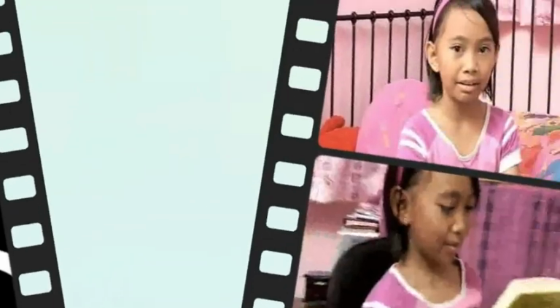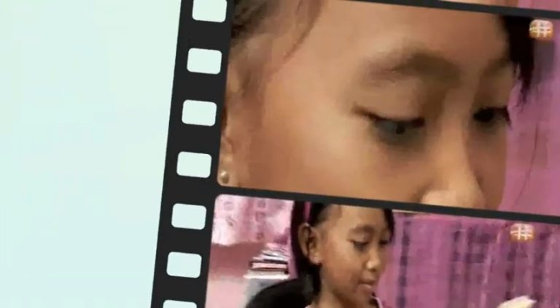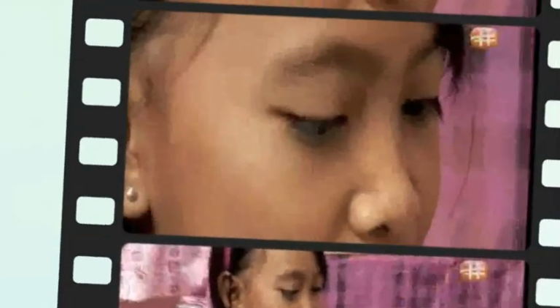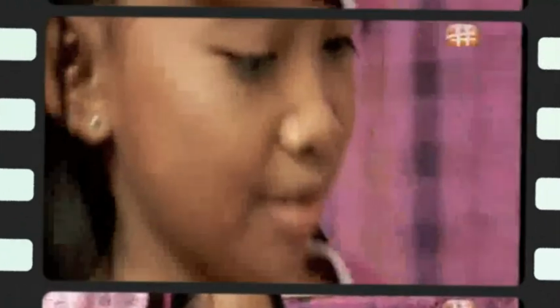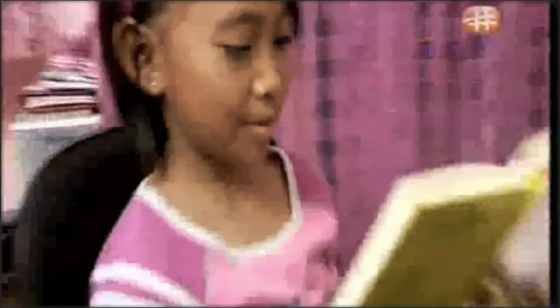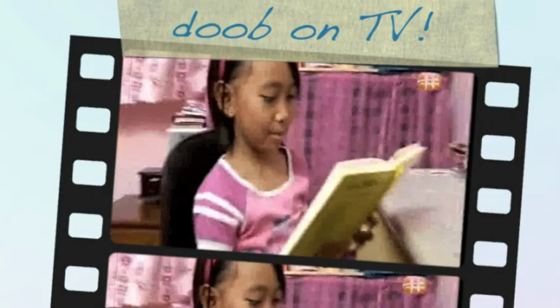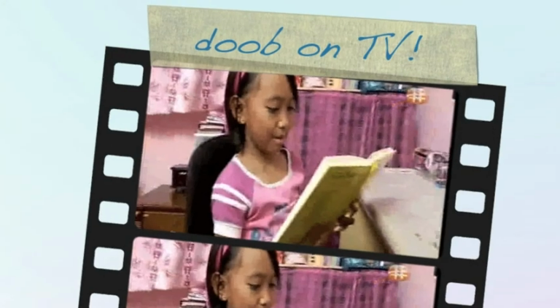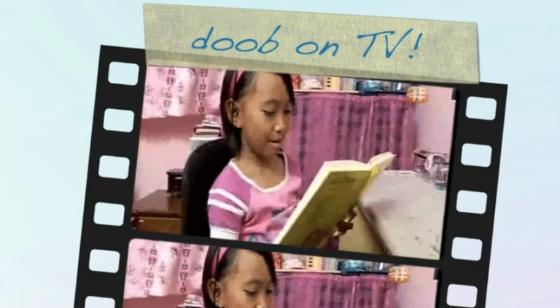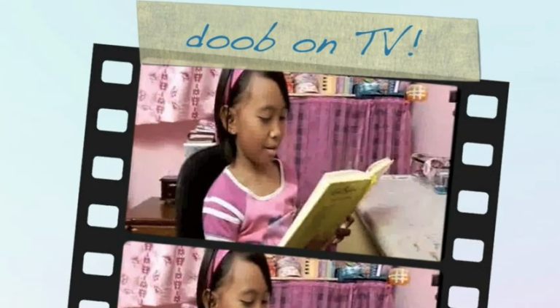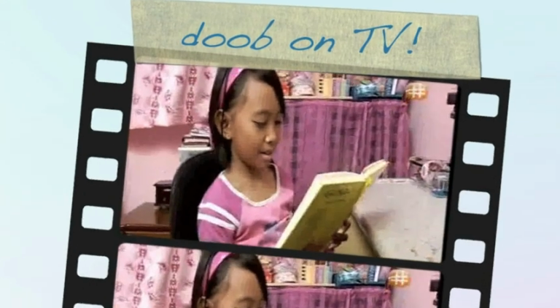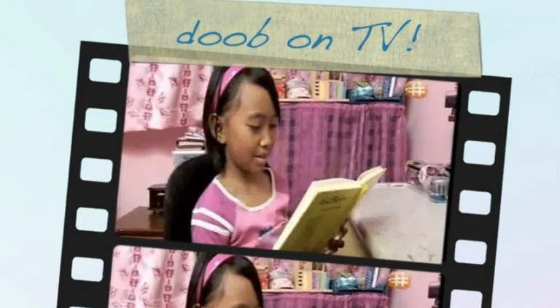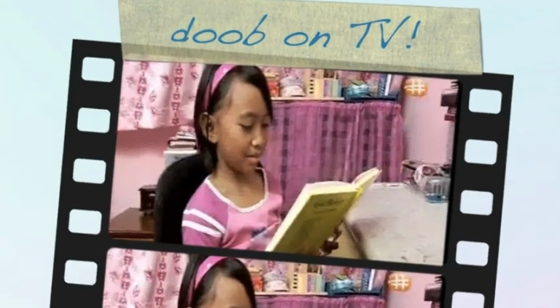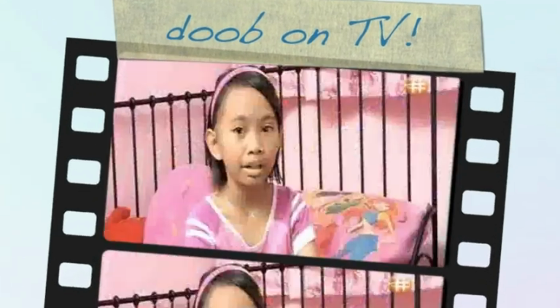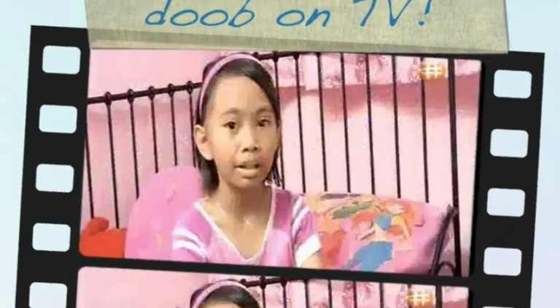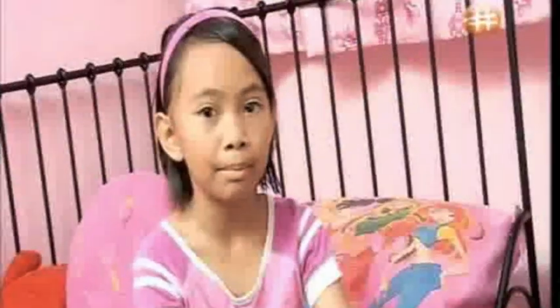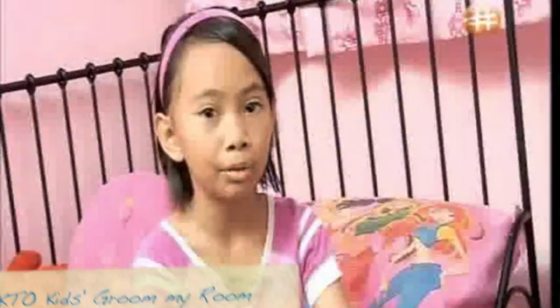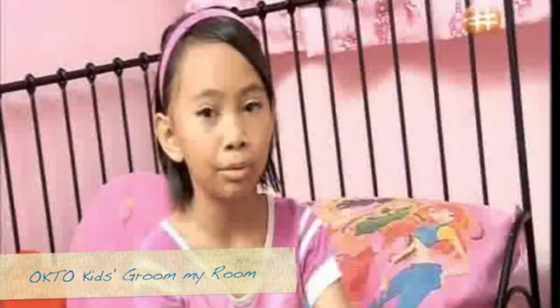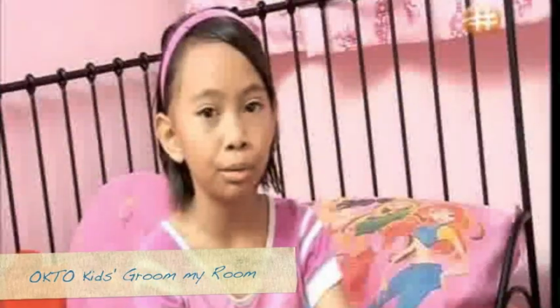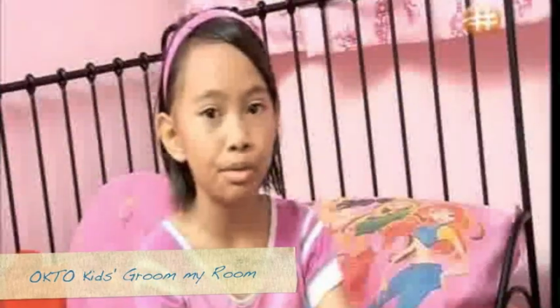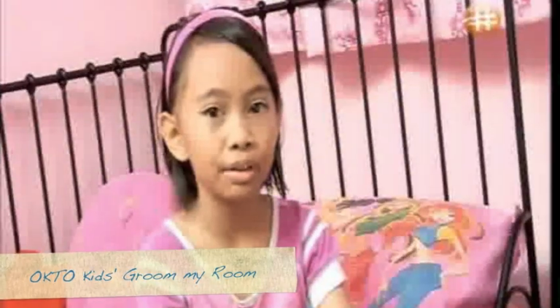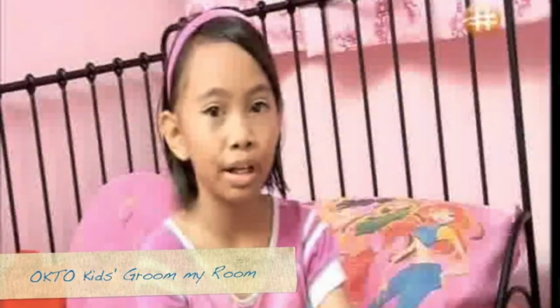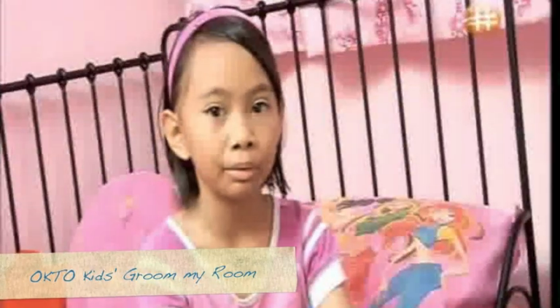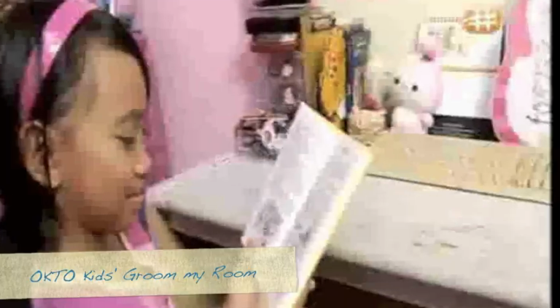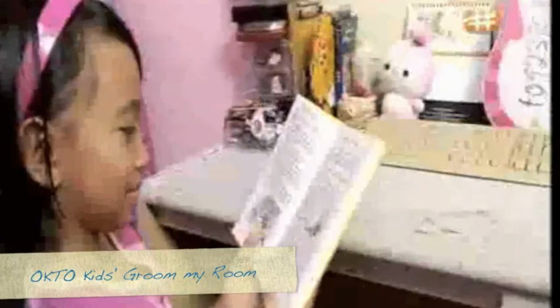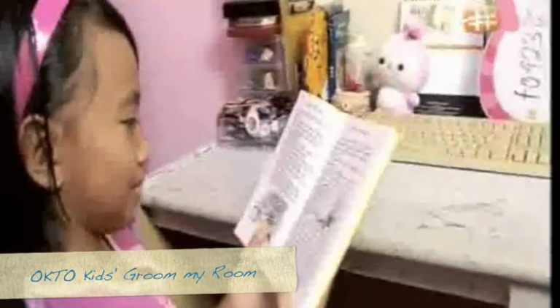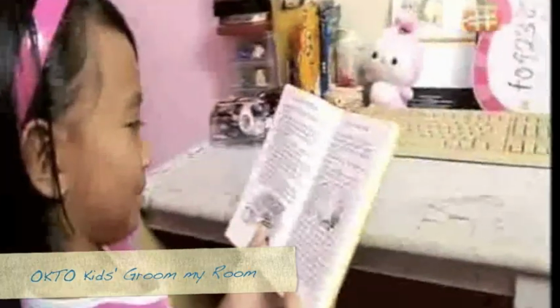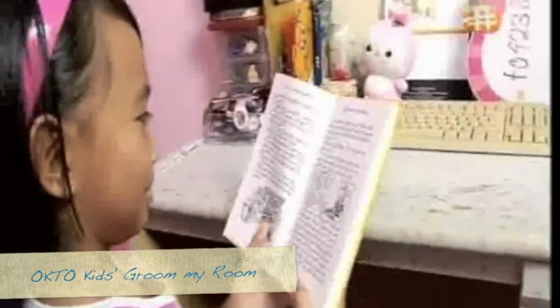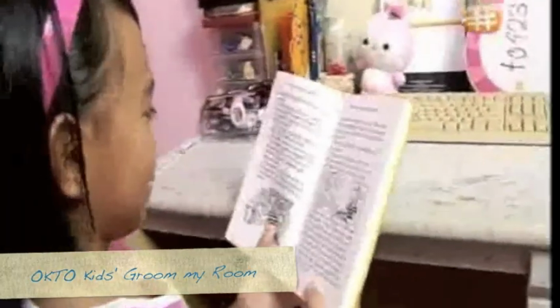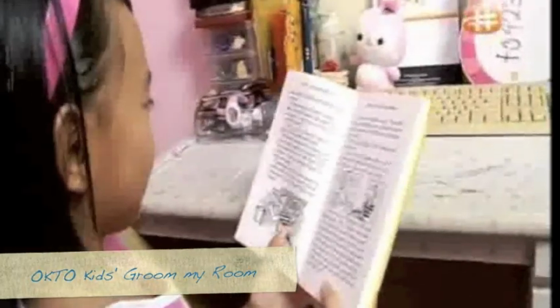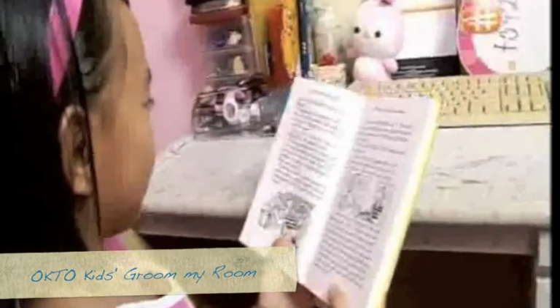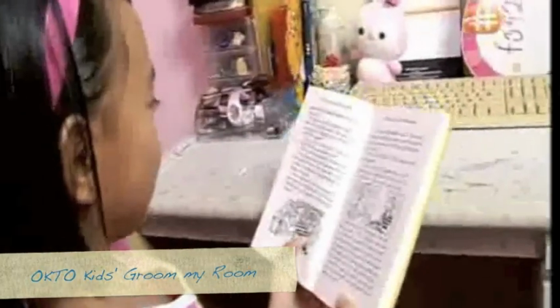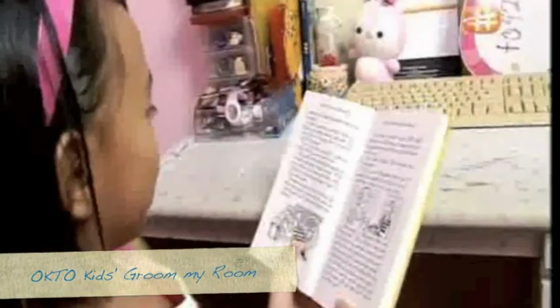I hope to have a small reading corner in my new room so that I could relax and read all my books.